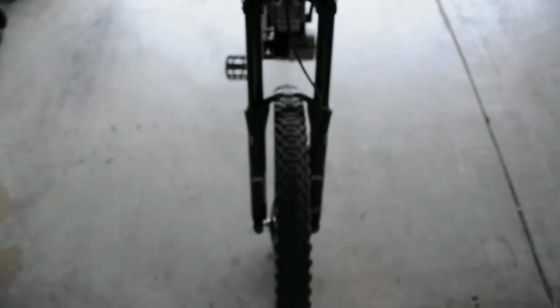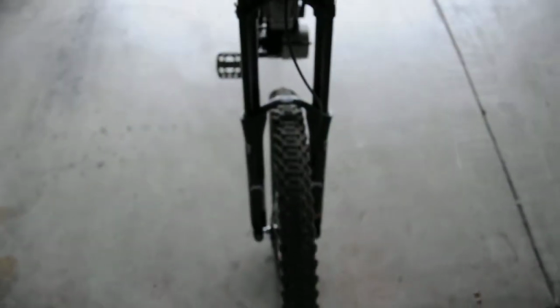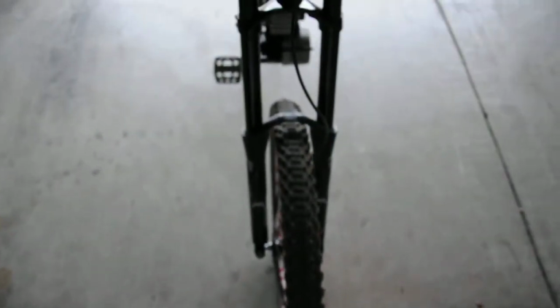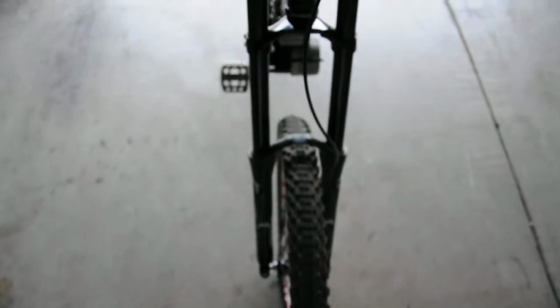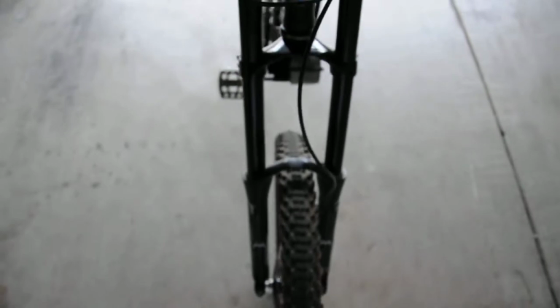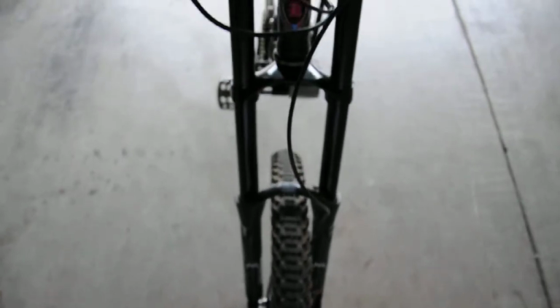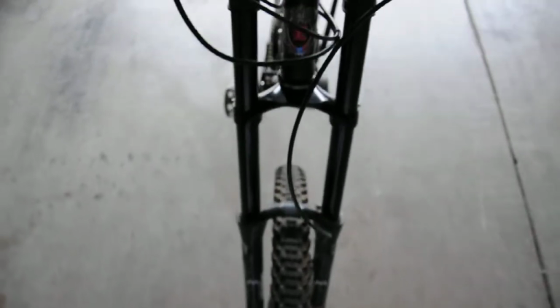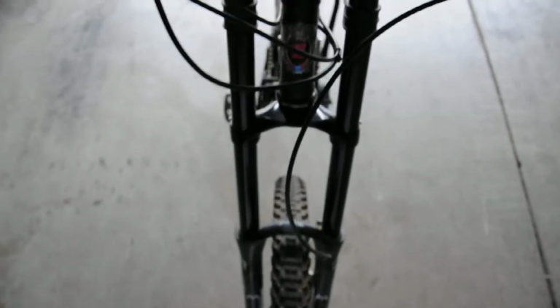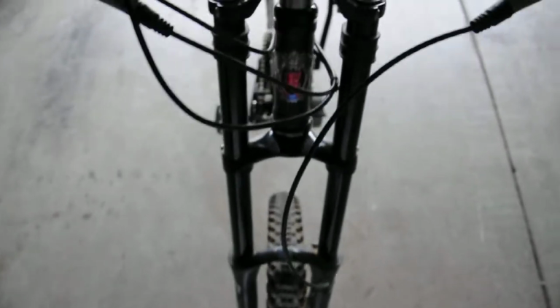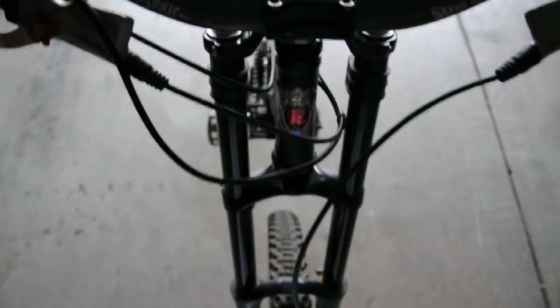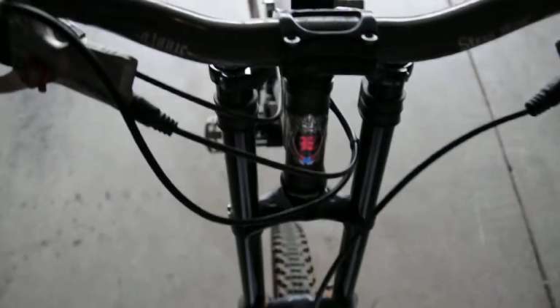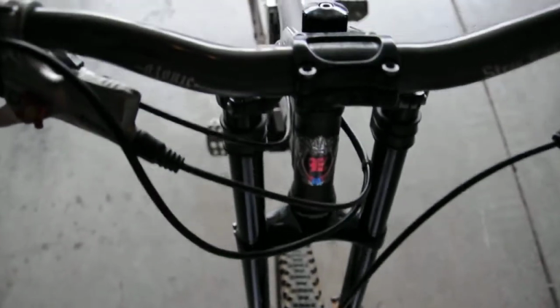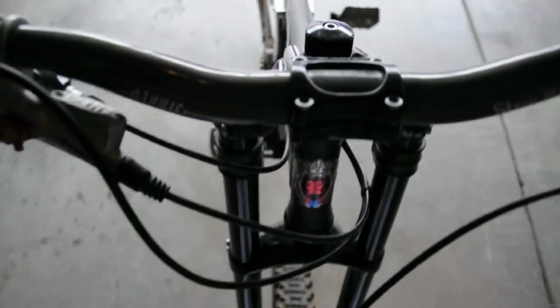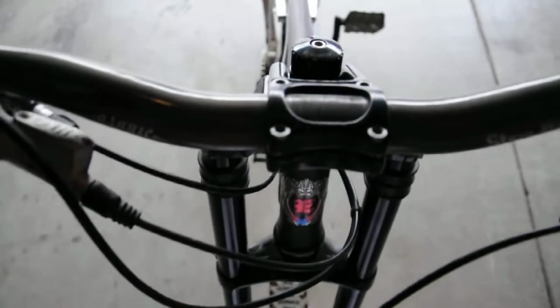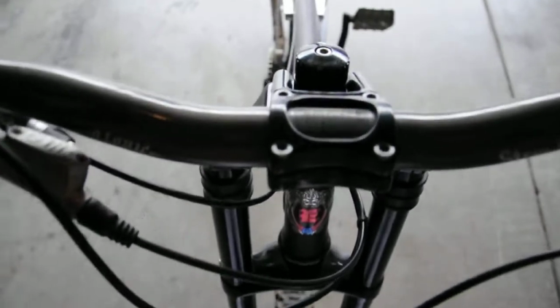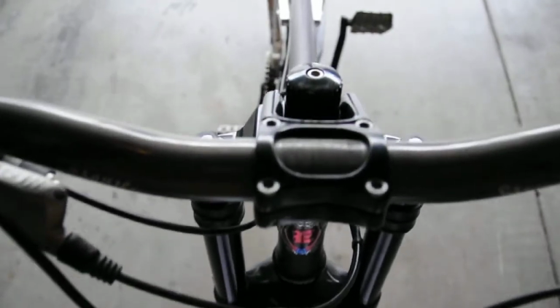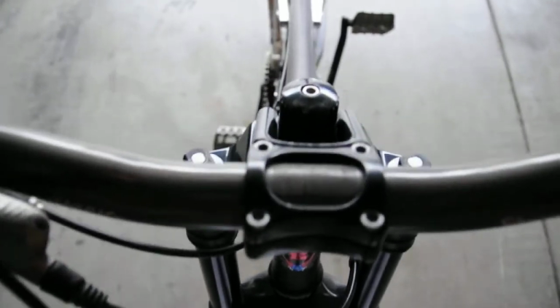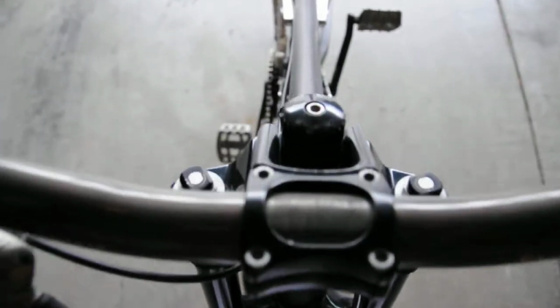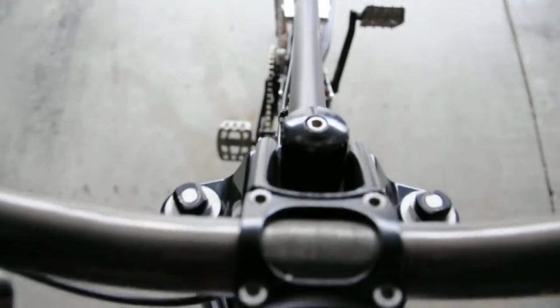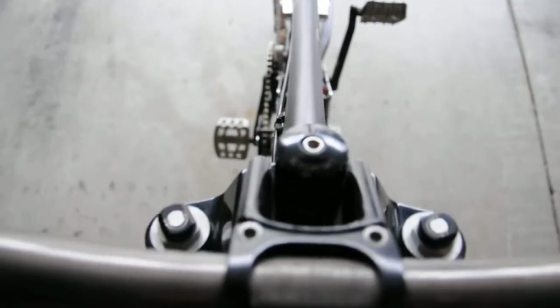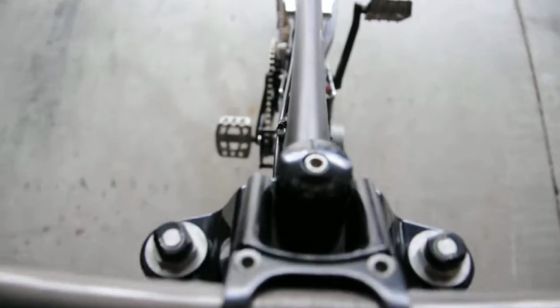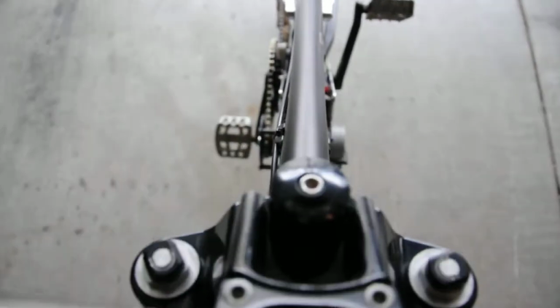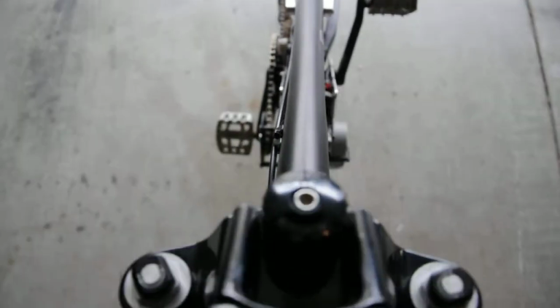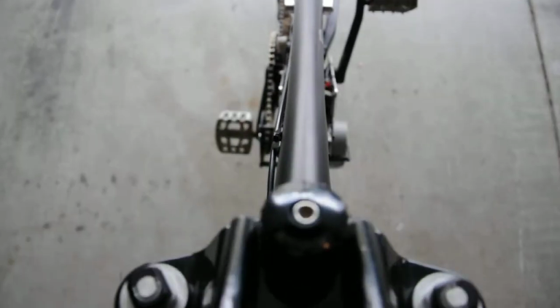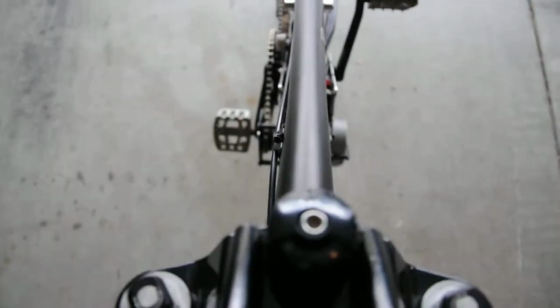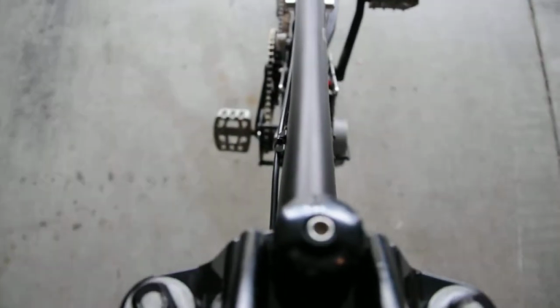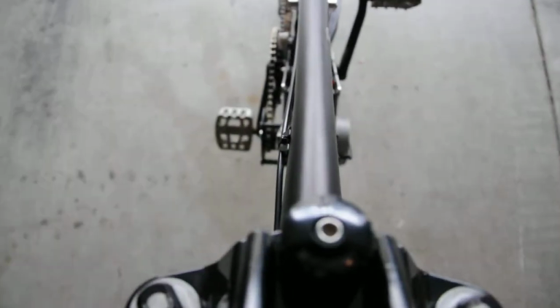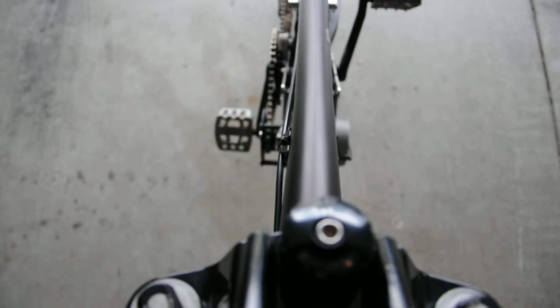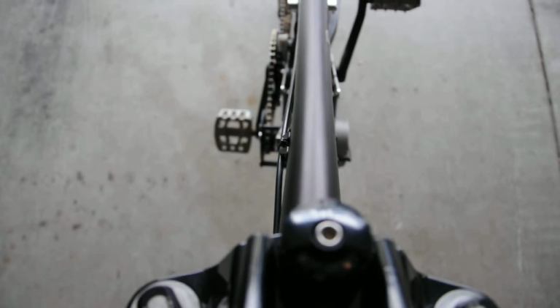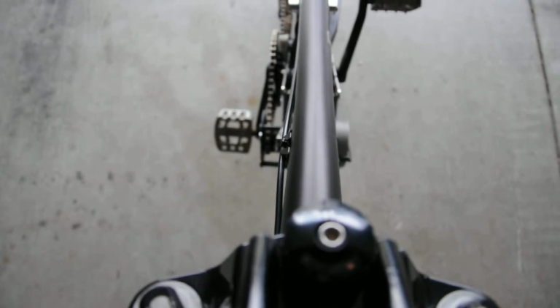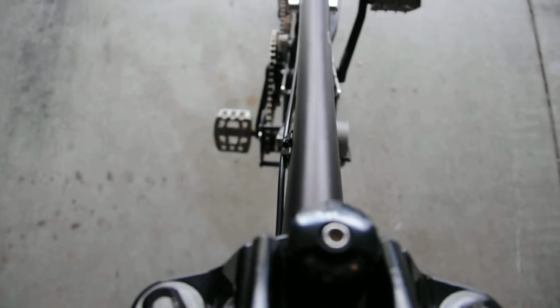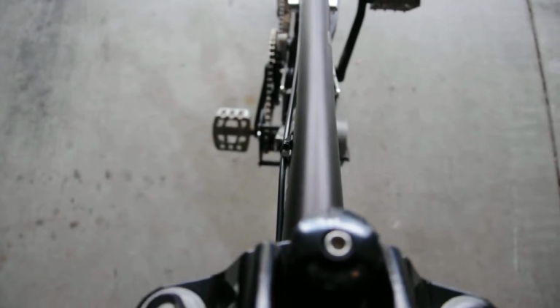Now over to the kit mounted on my bike, 2005 Ellsworth Rogue. This will show you the width of the kit on the bike.